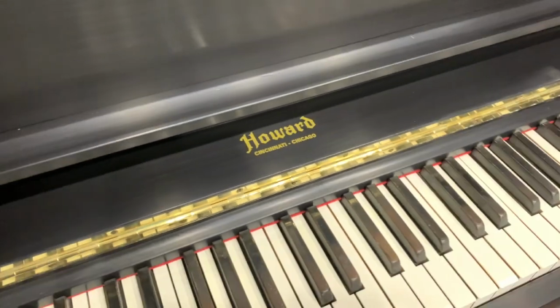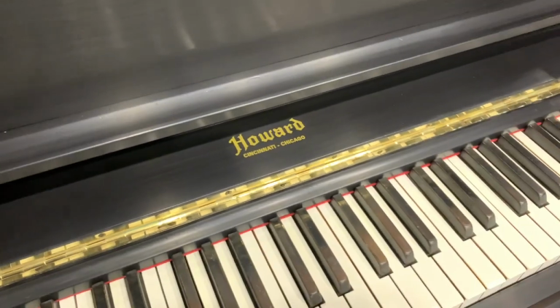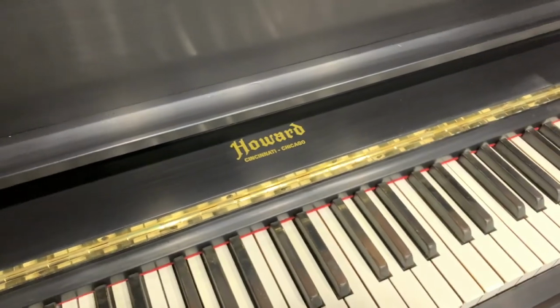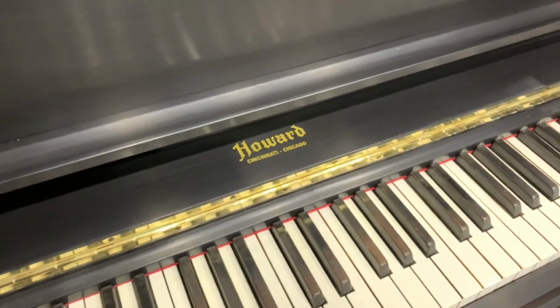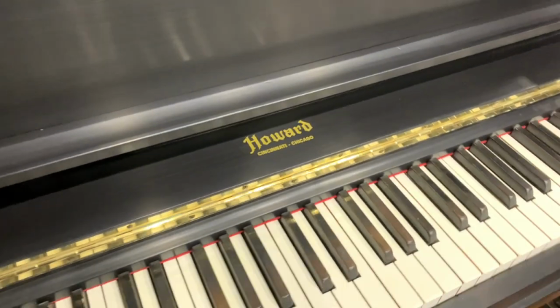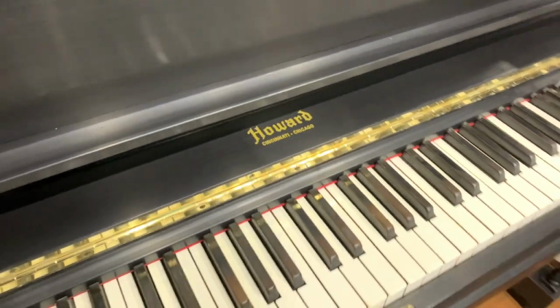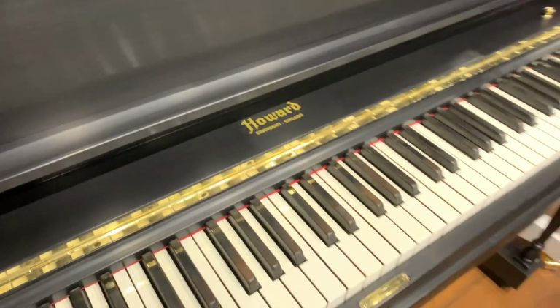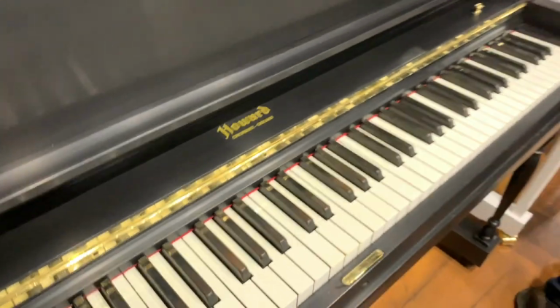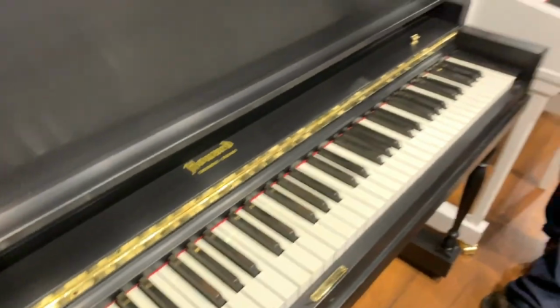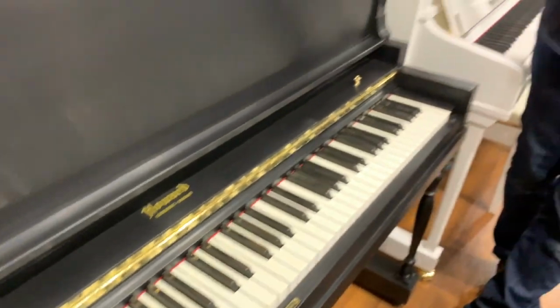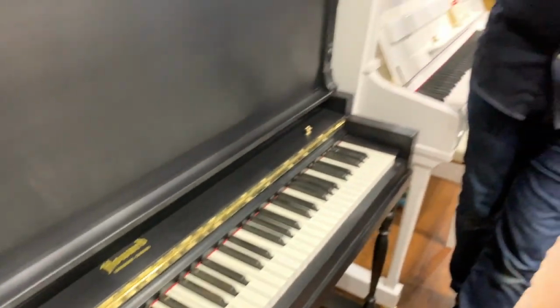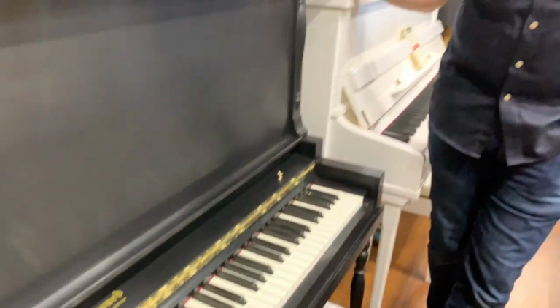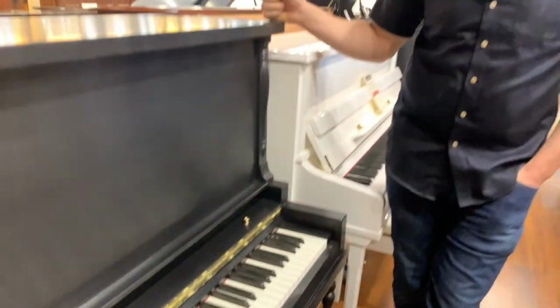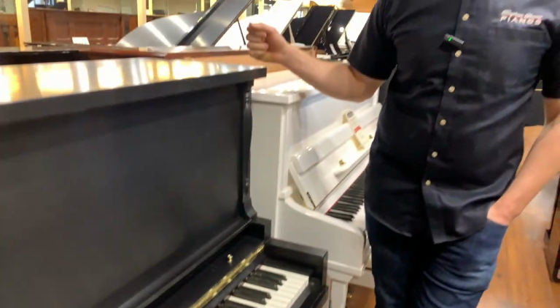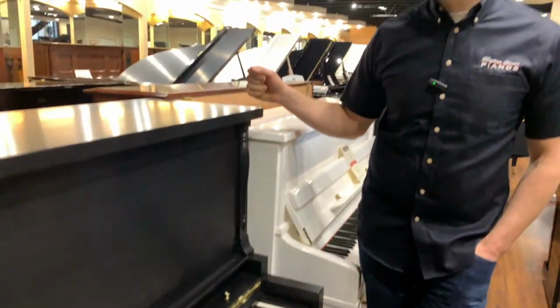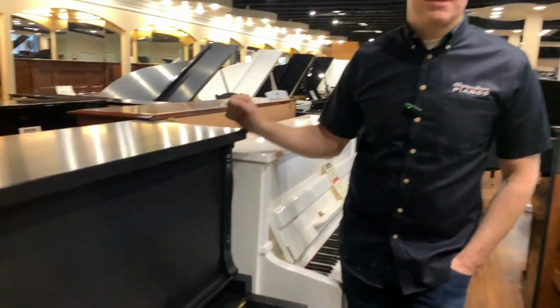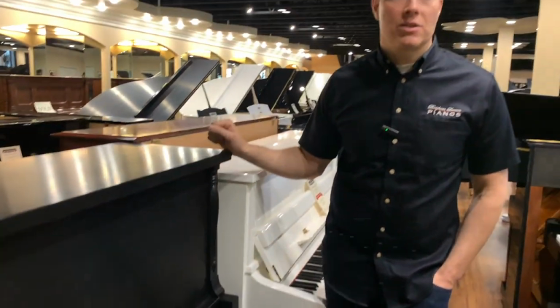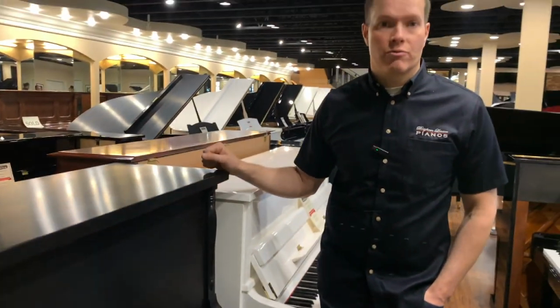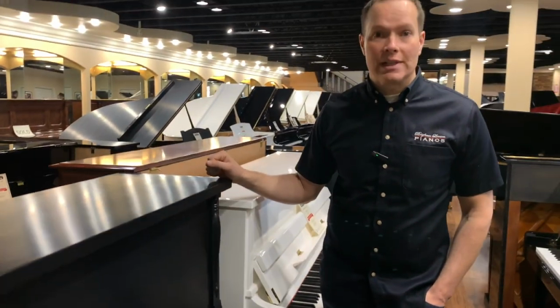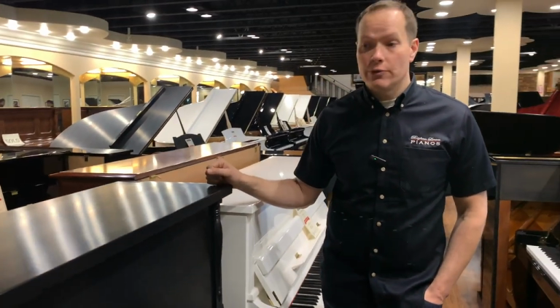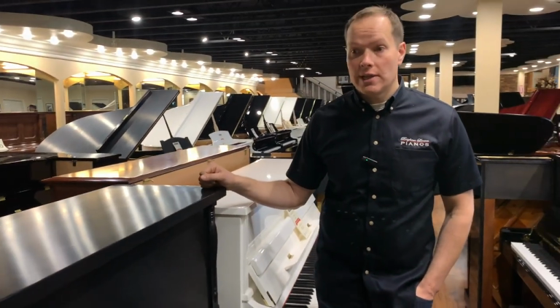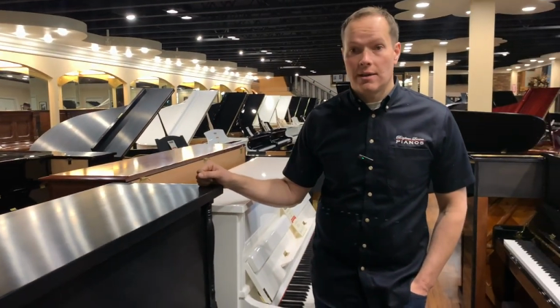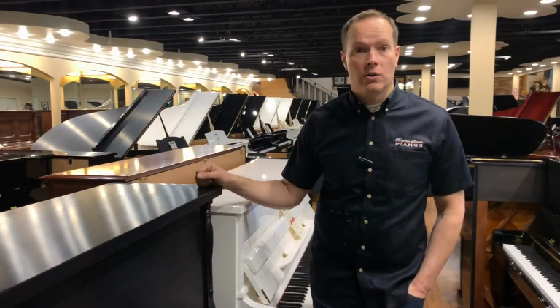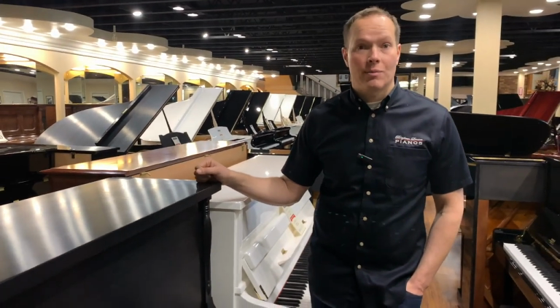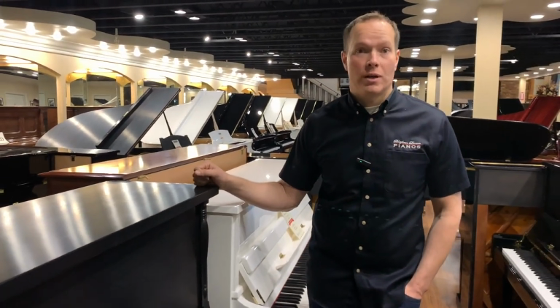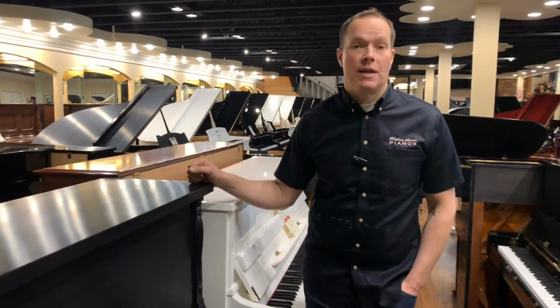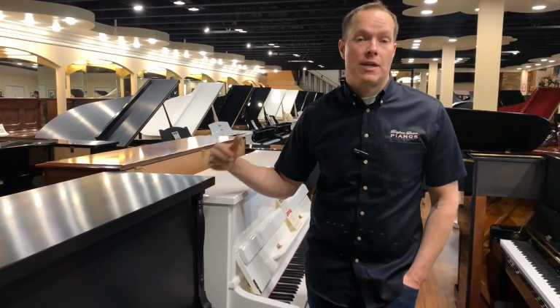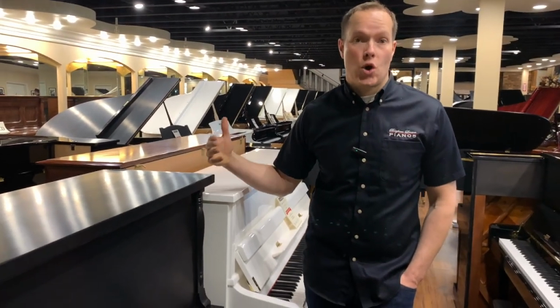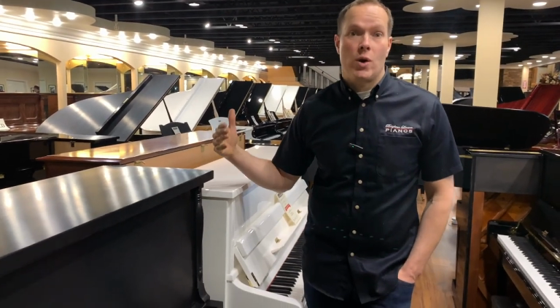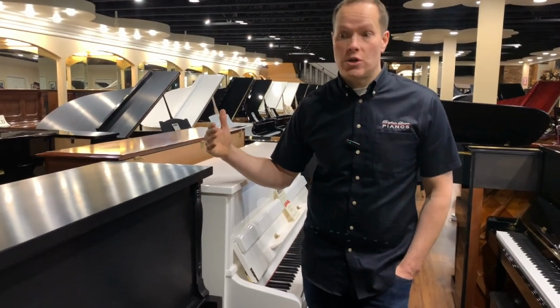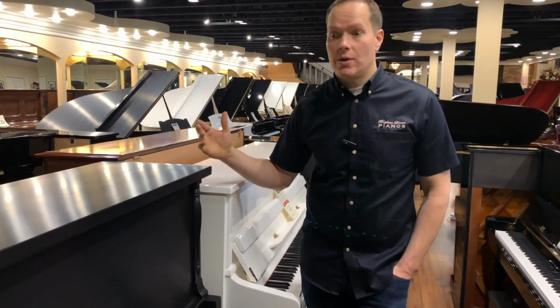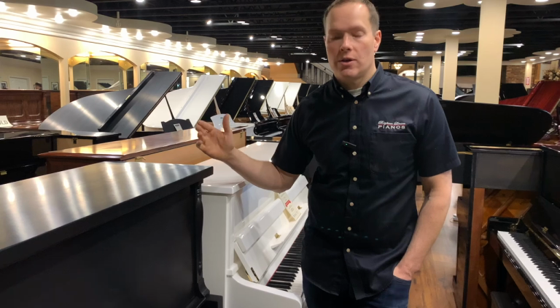I've seen tons of them over the years and they just really hold up well — they go and go and go.